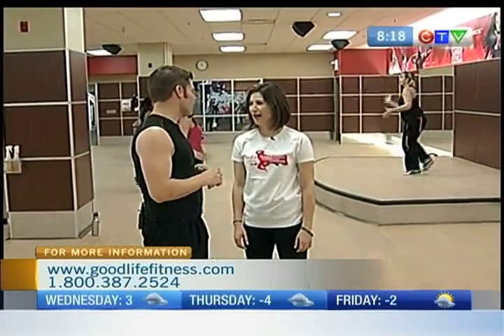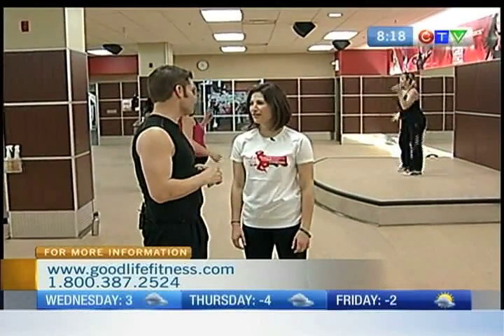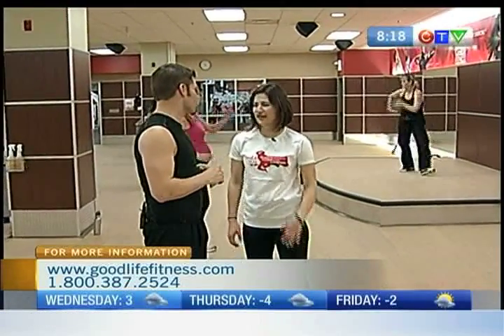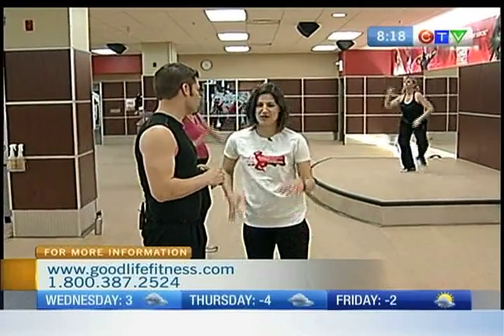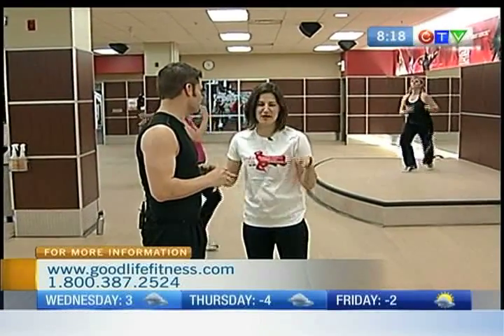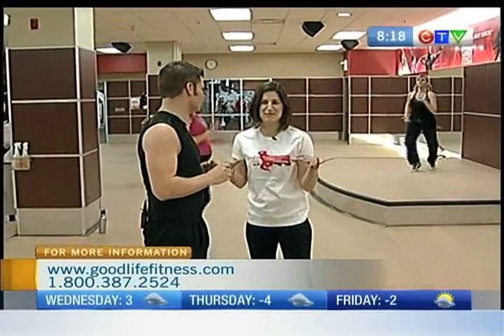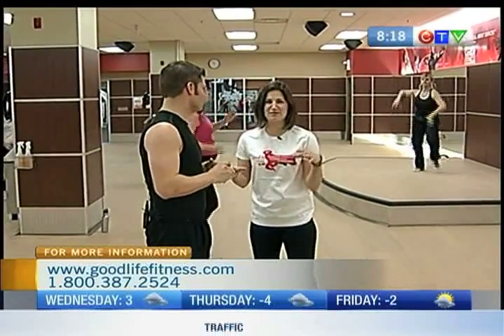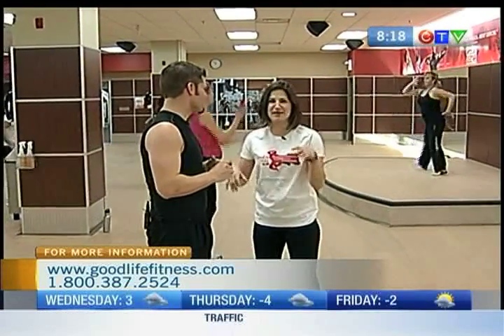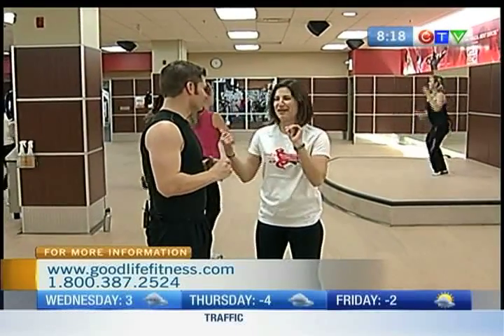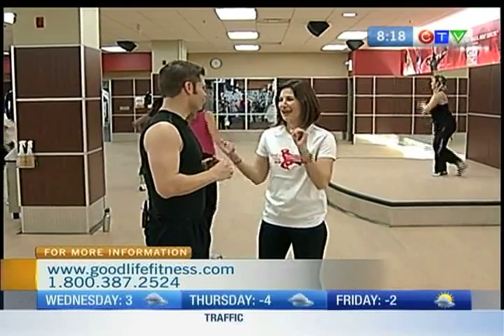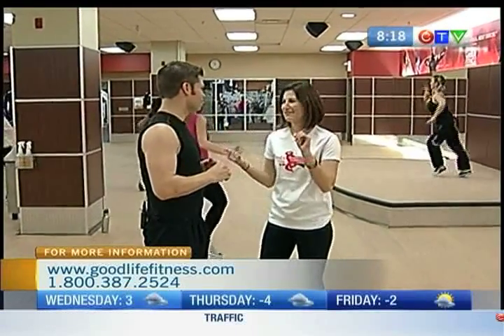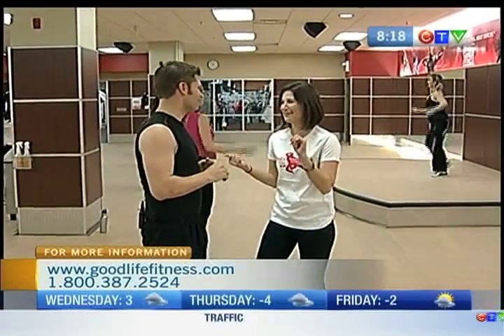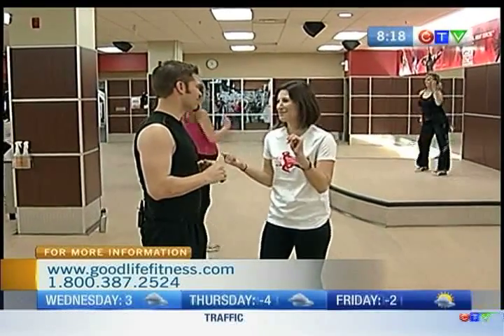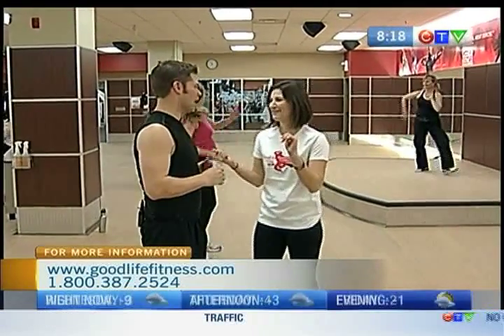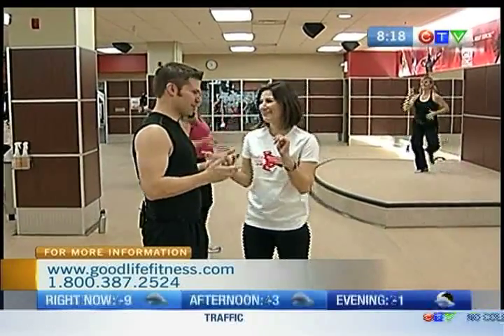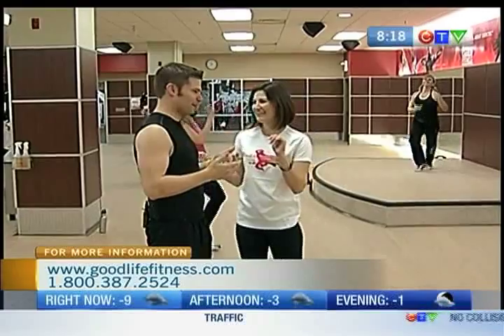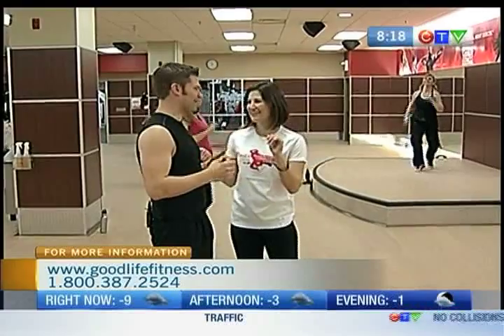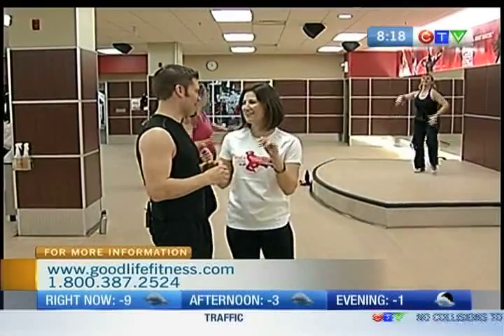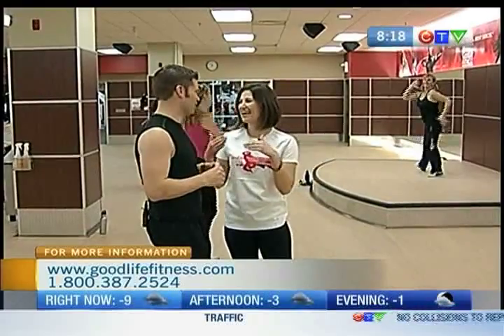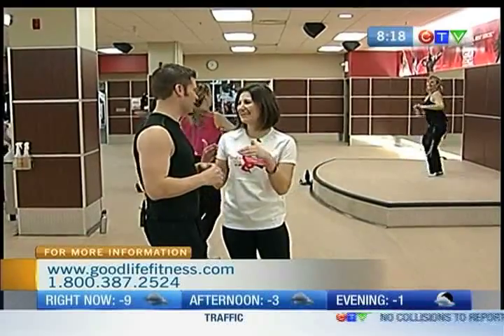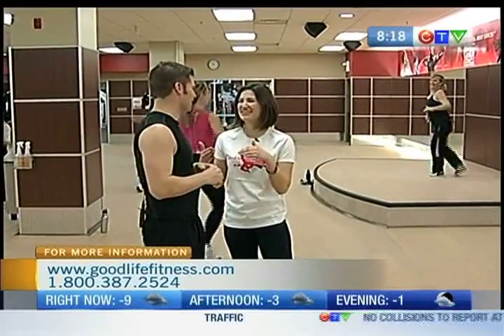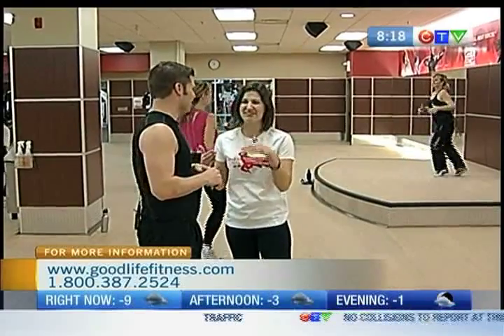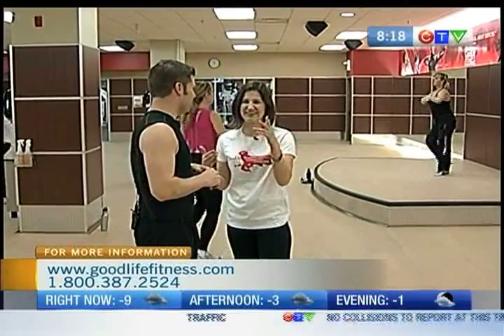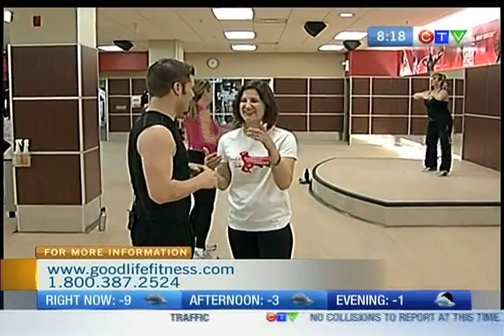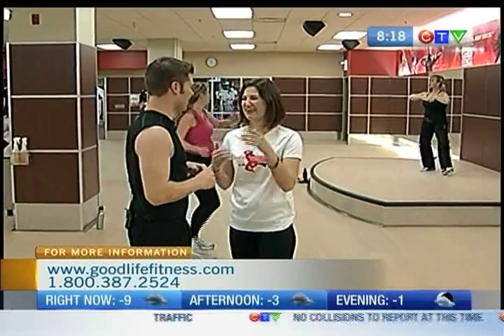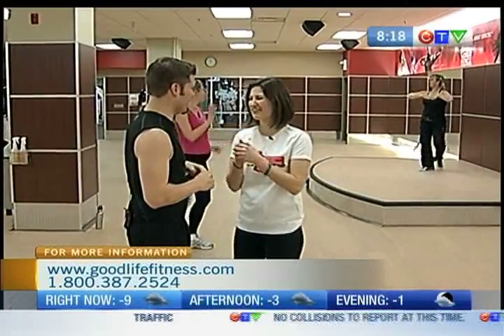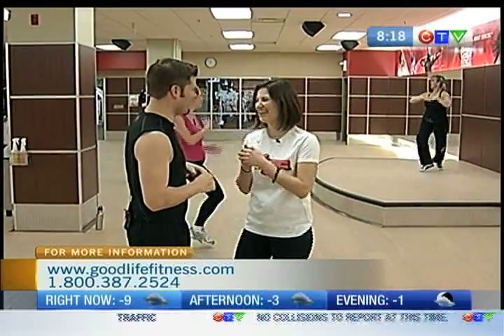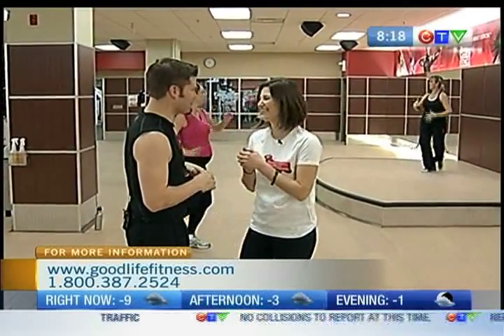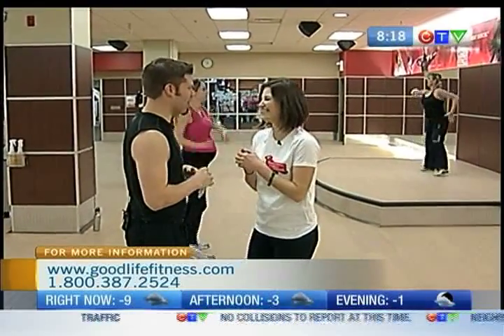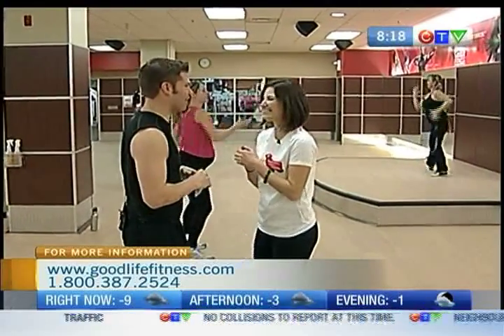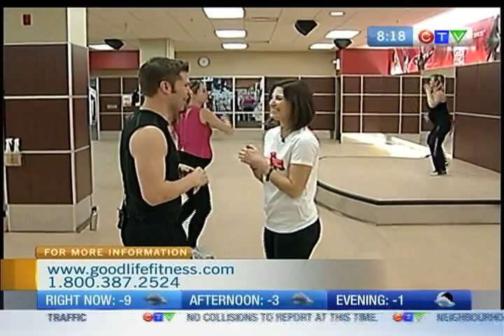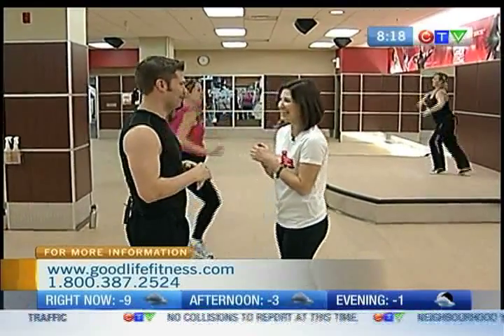I feel like you can pick up some moves here and then head out to the club. Absolutely. You're not only getting in shape but you're also working on your dance moves — headed to the market, yeah.